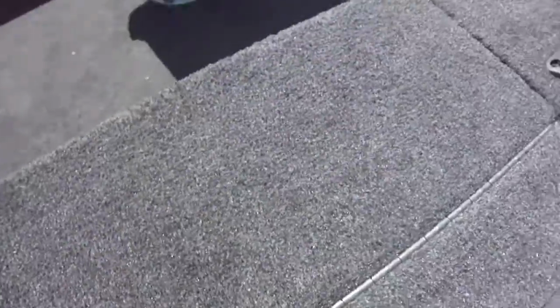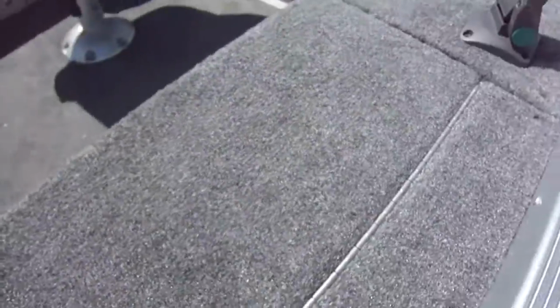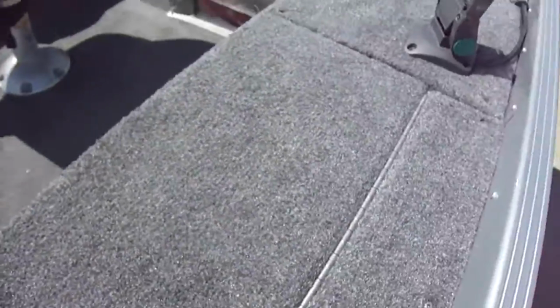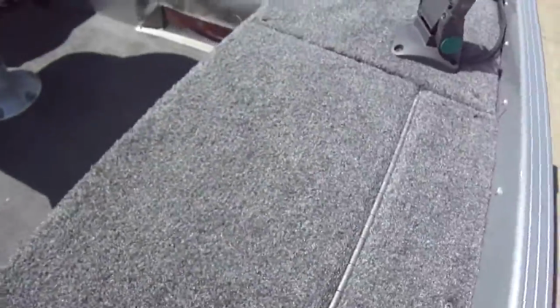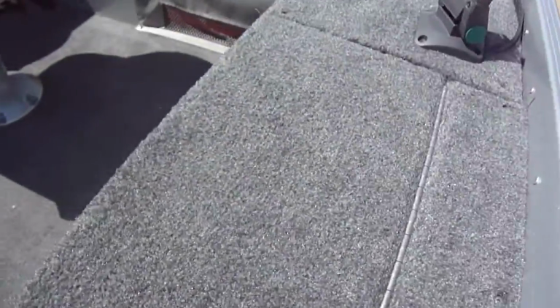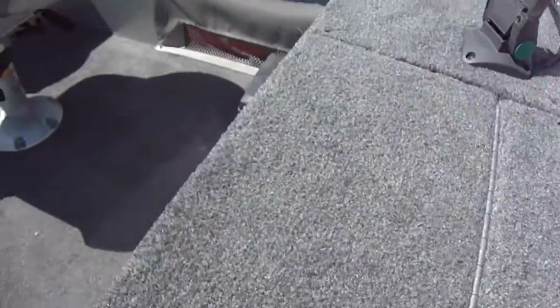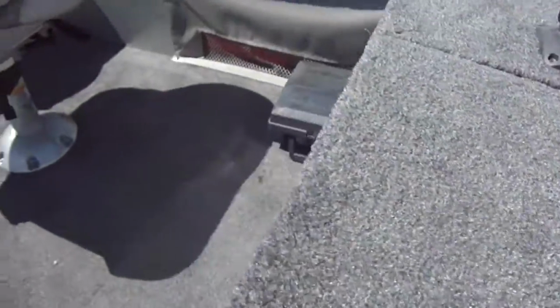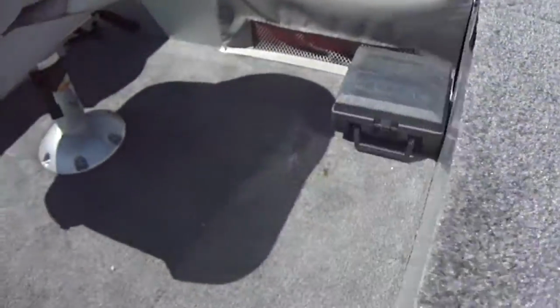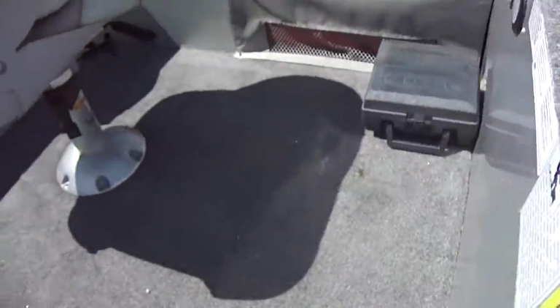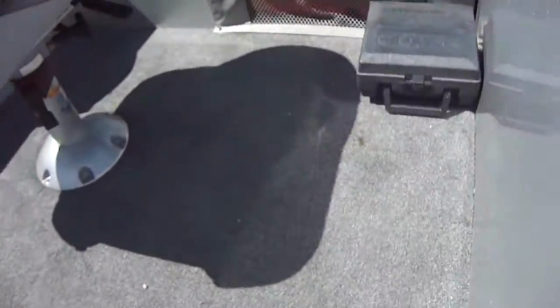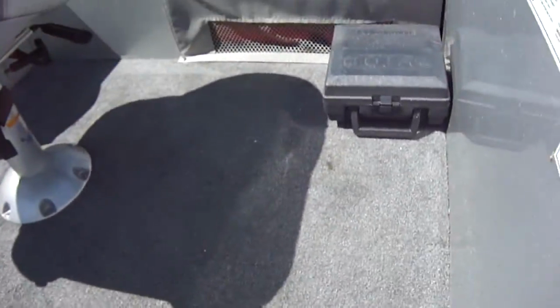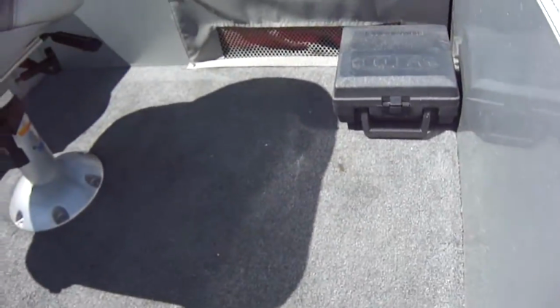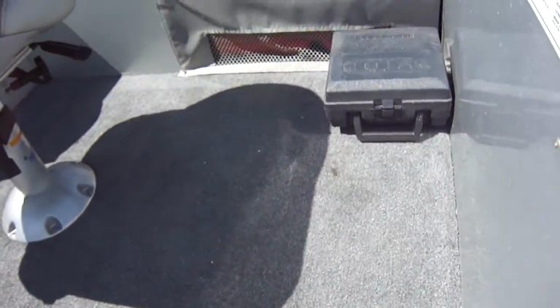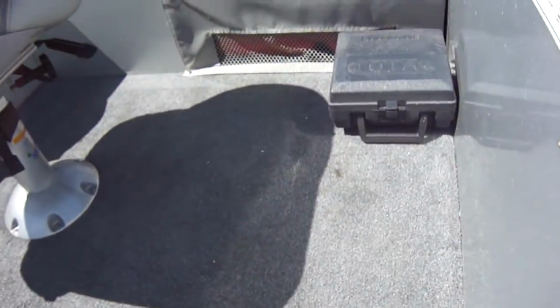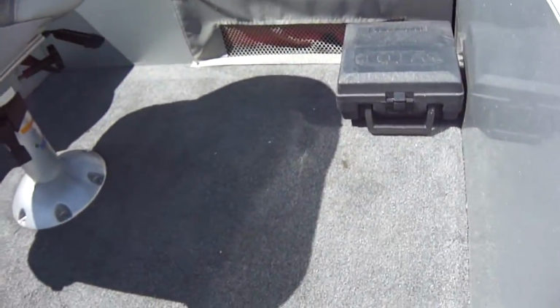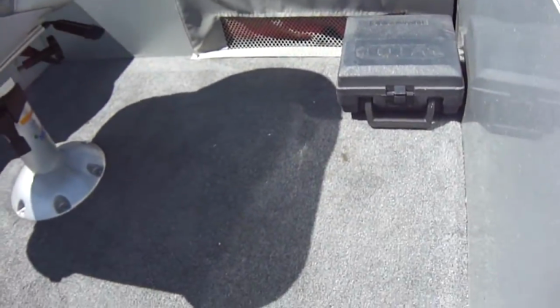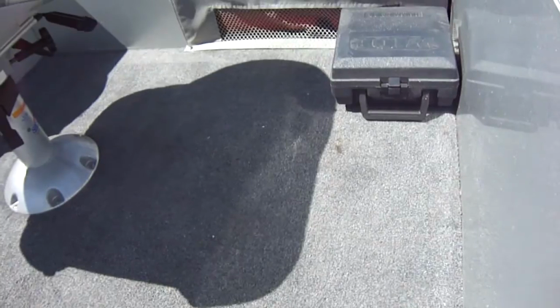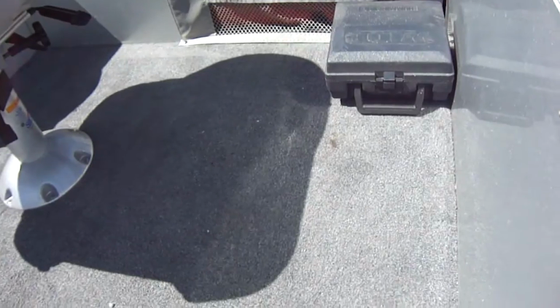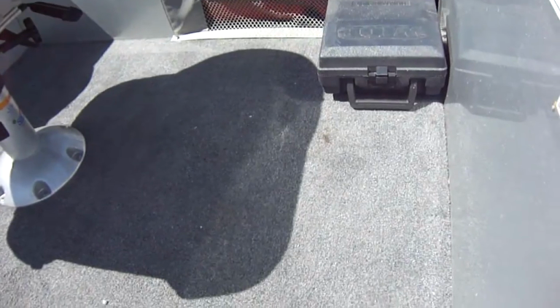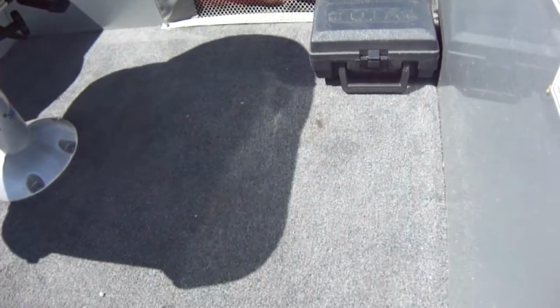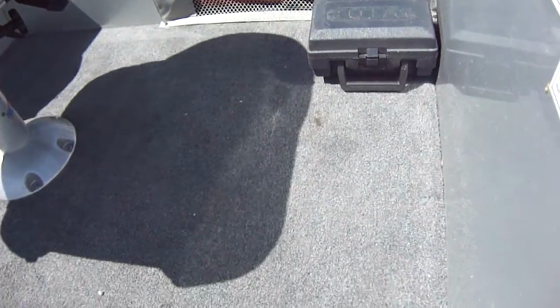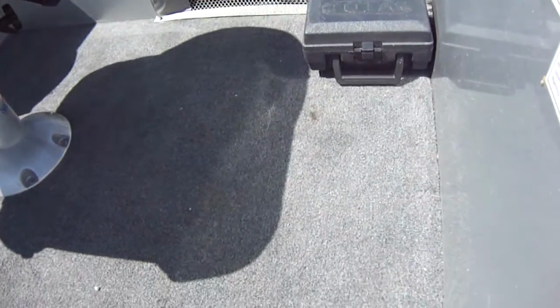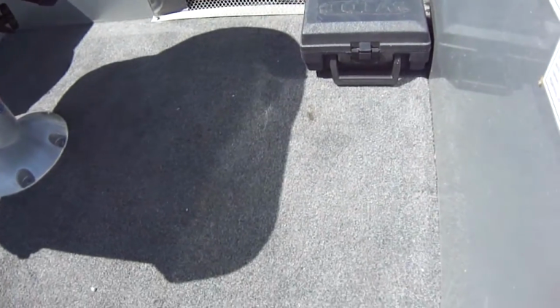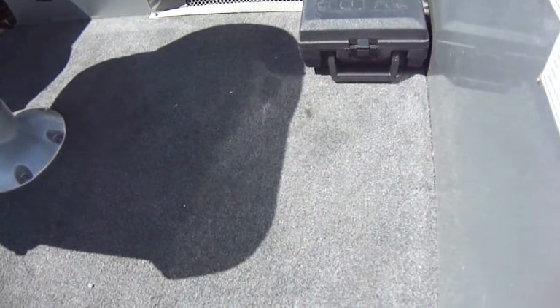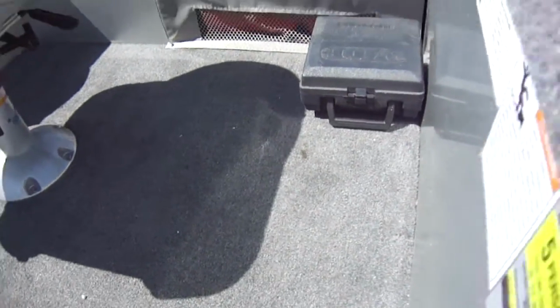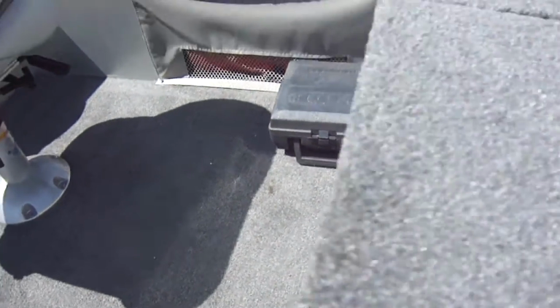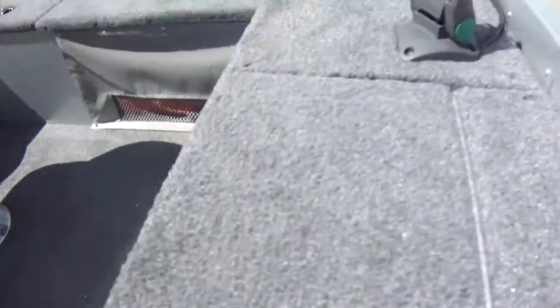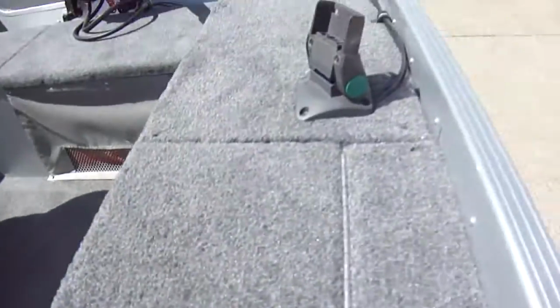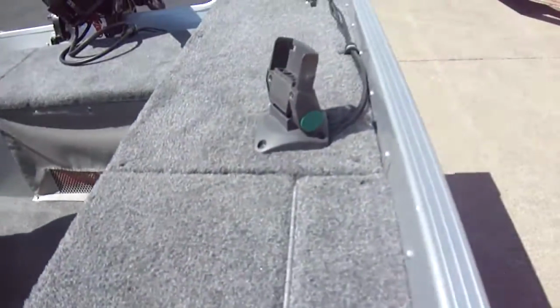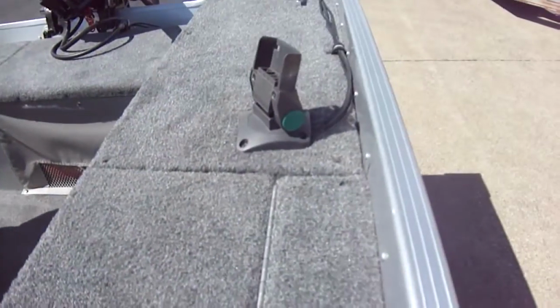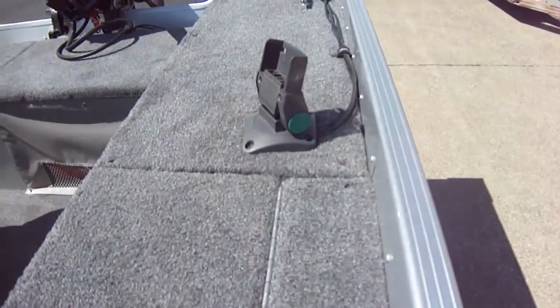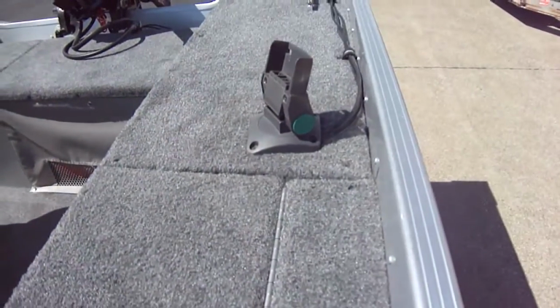There is a fish finder for it. It's down there in the box — it's a Humminbird wide. Mounts right here.